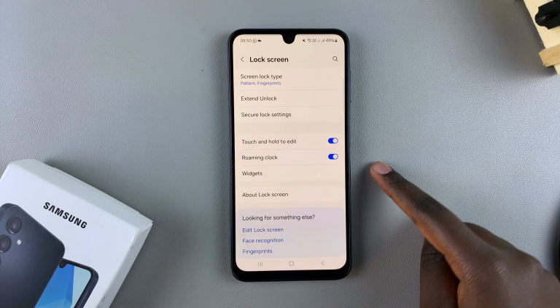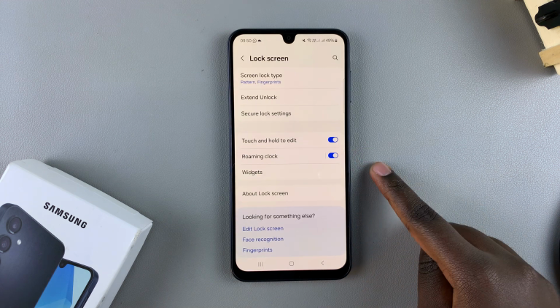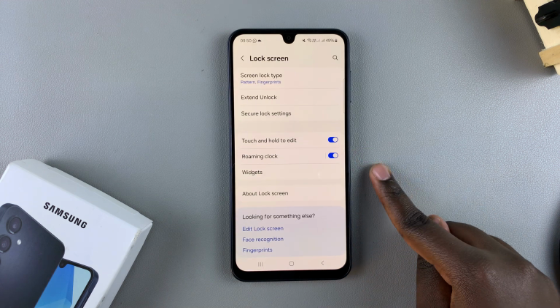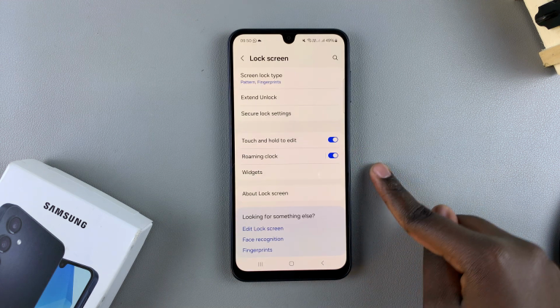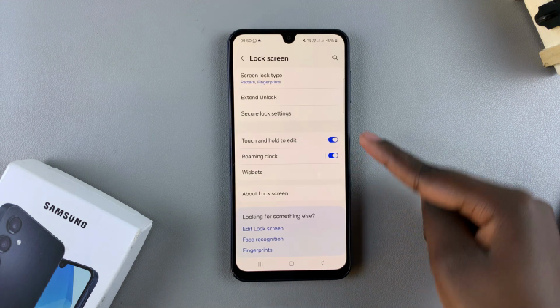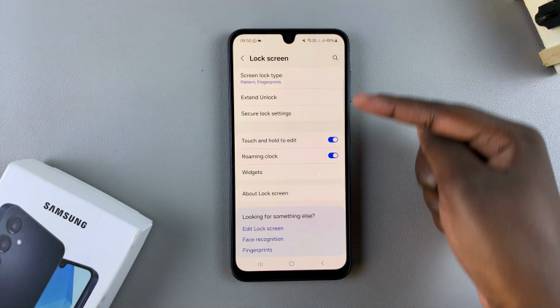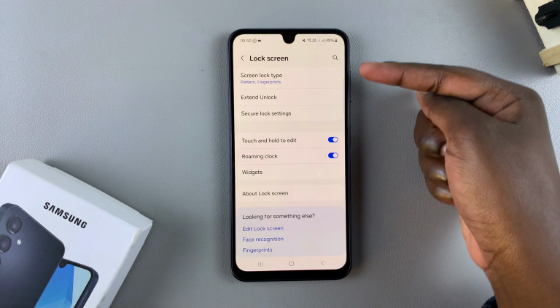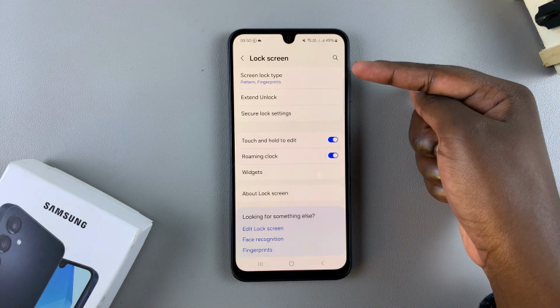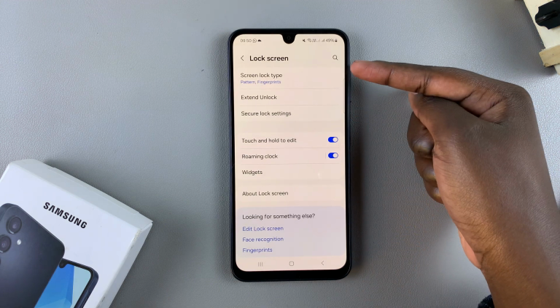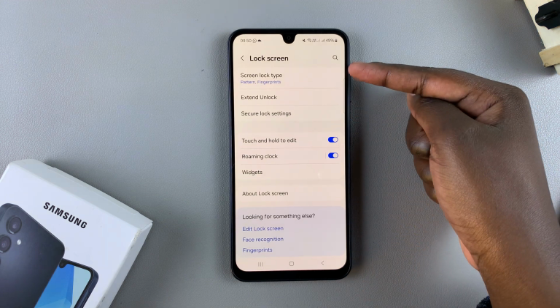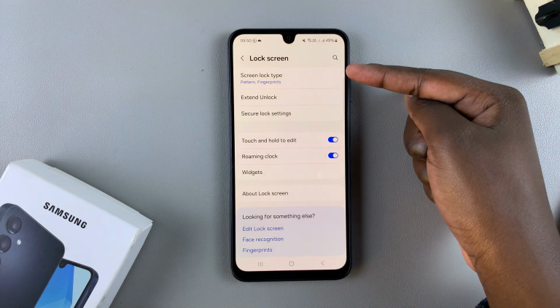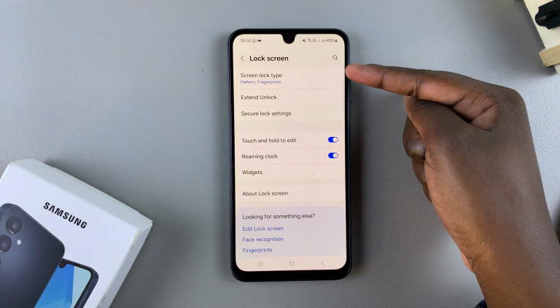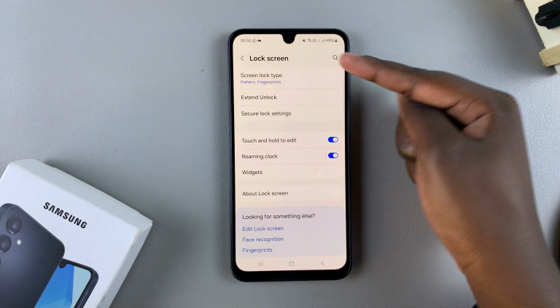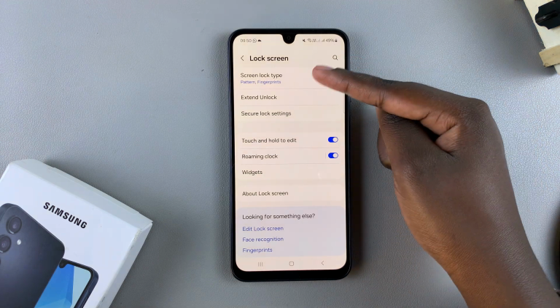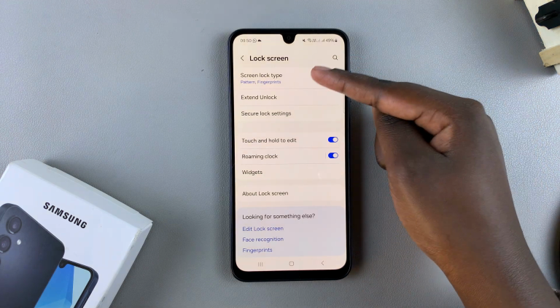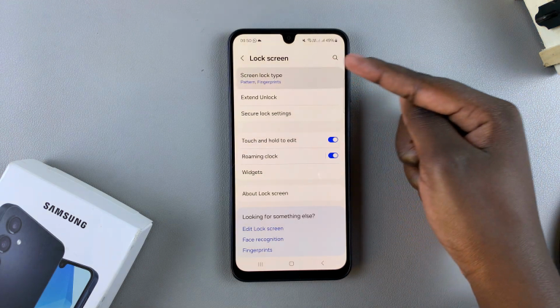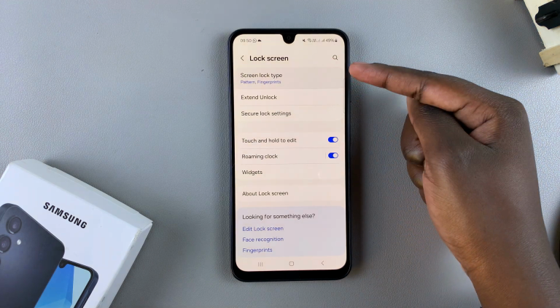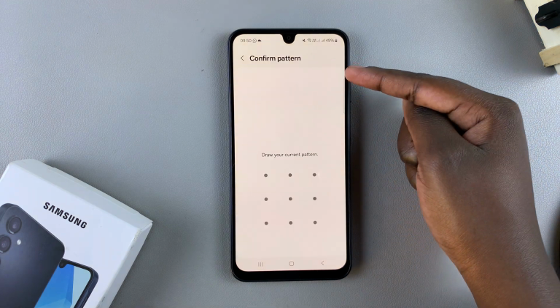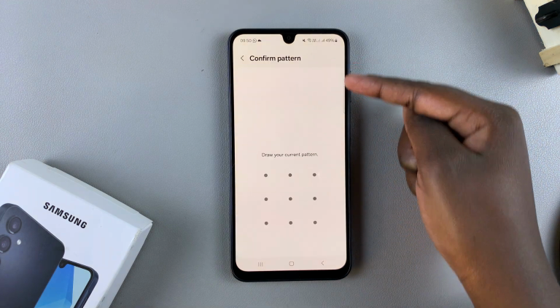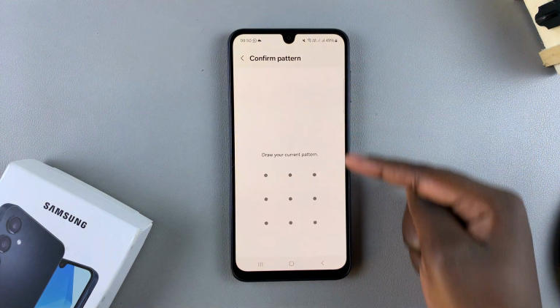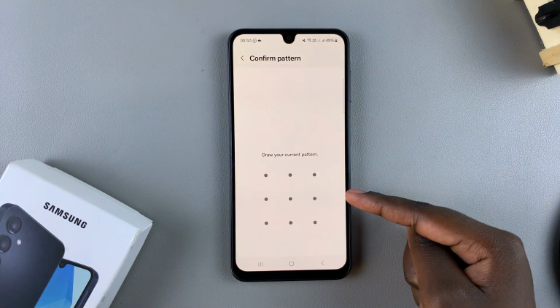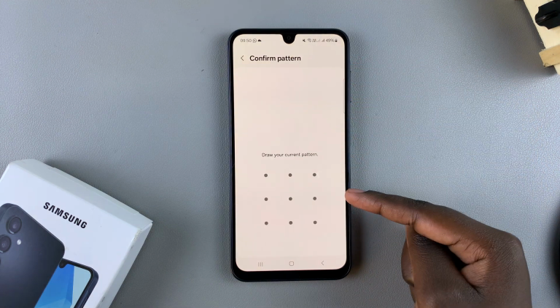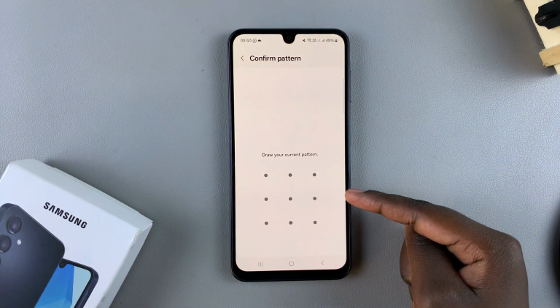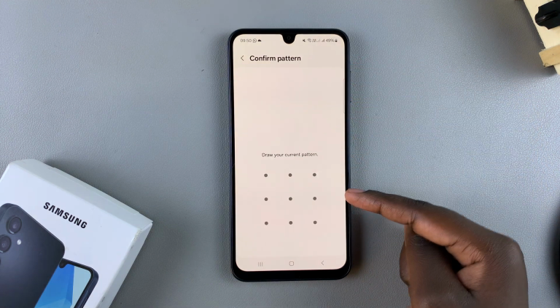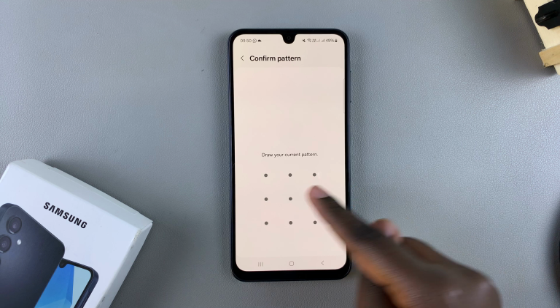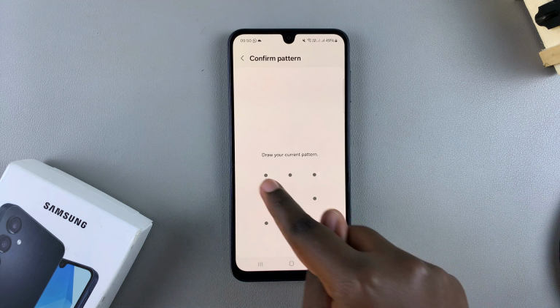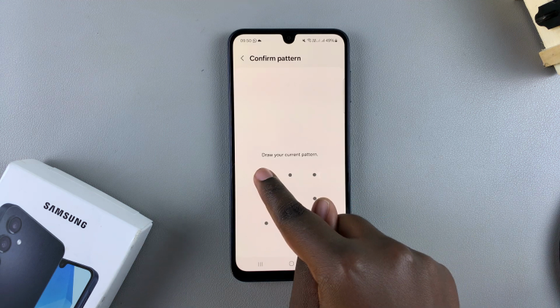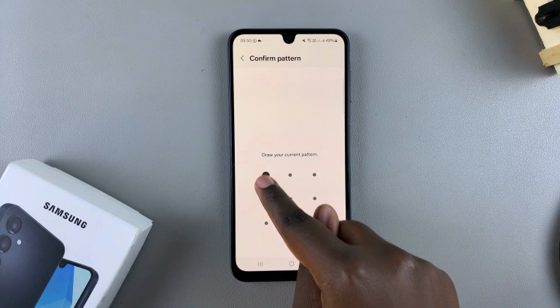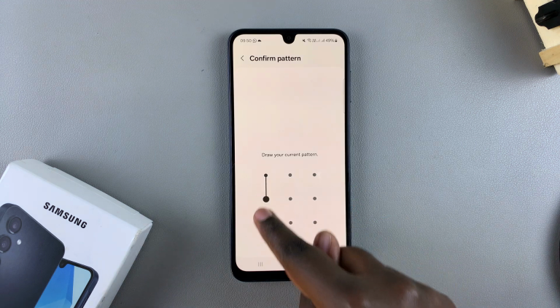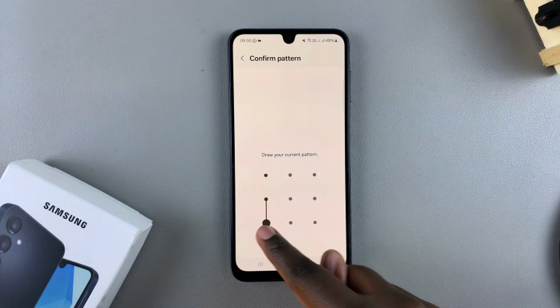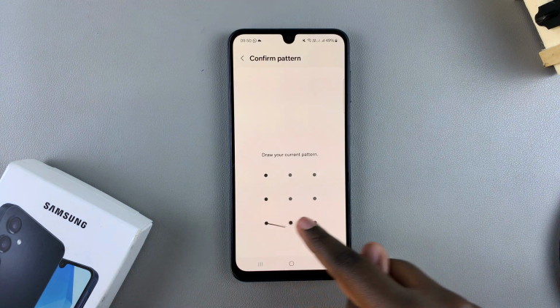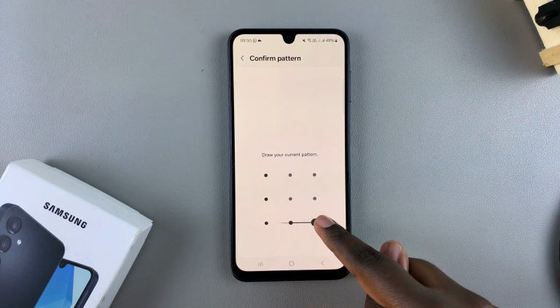Under Lock Screen, tap on Screen Lock Type, and then enter in your current PIN, password, or pattern.